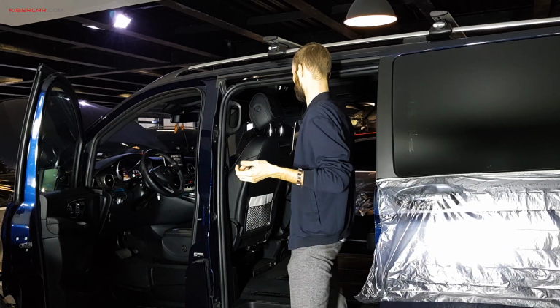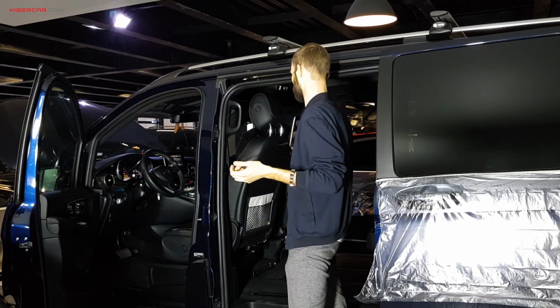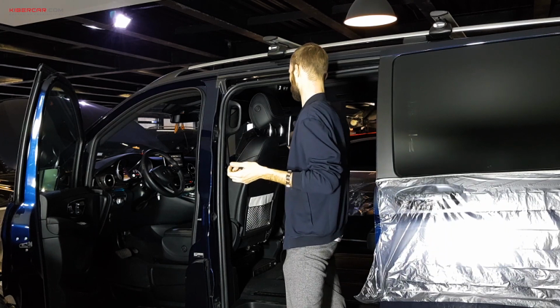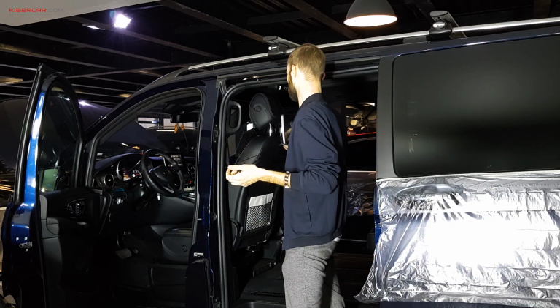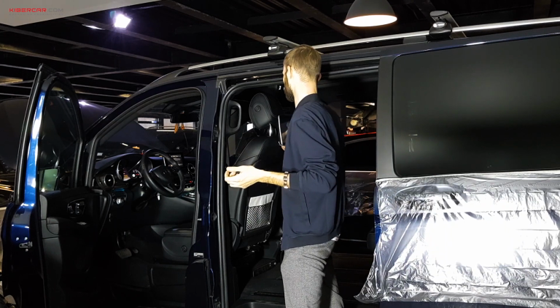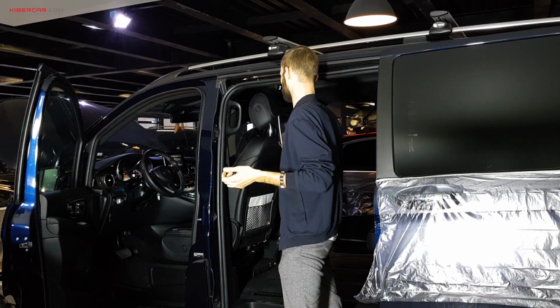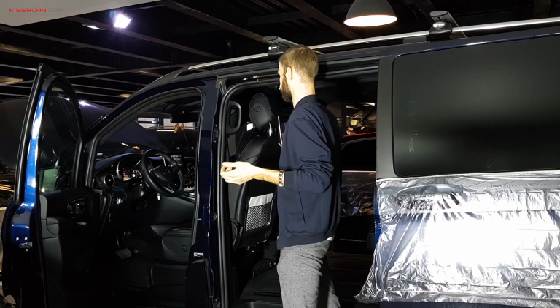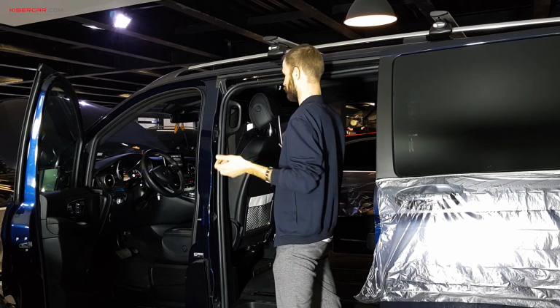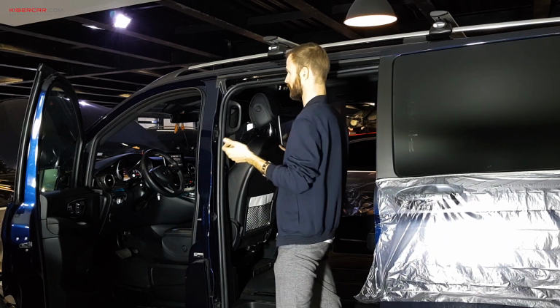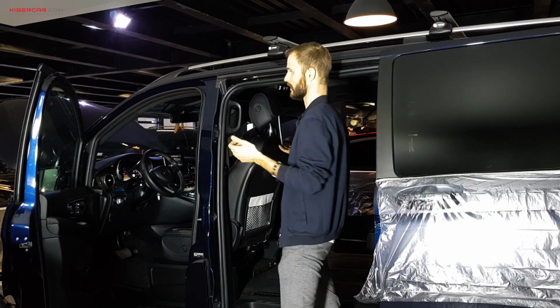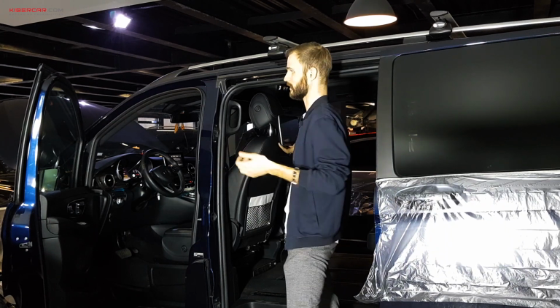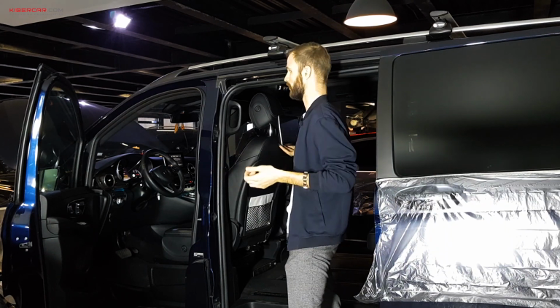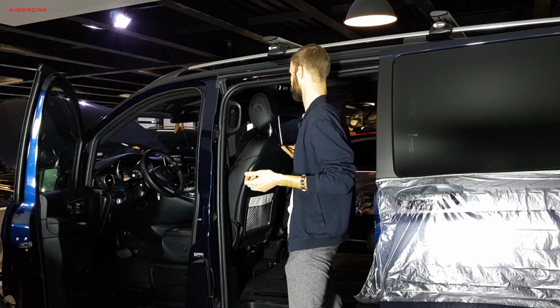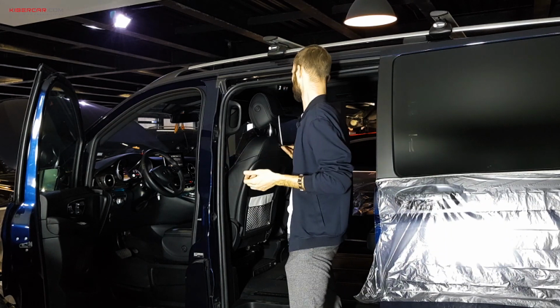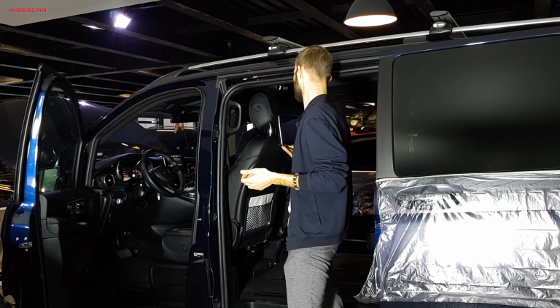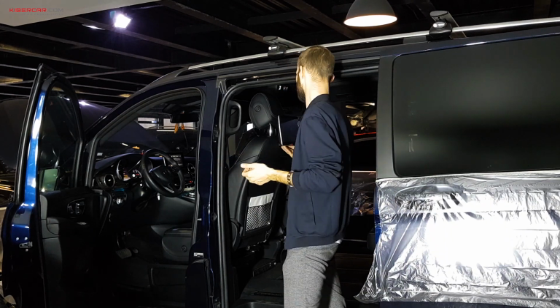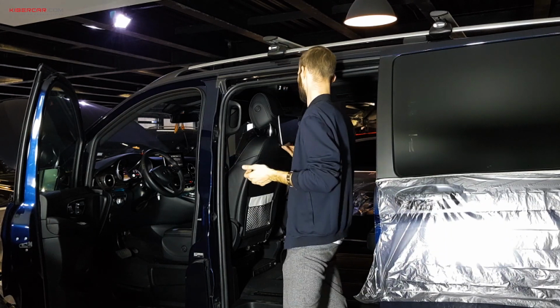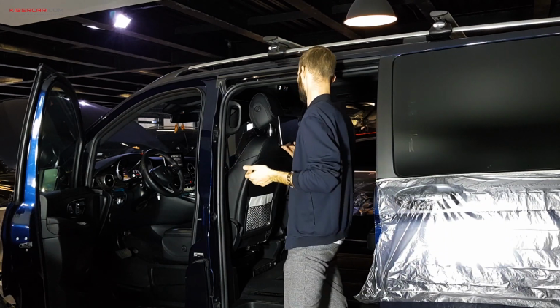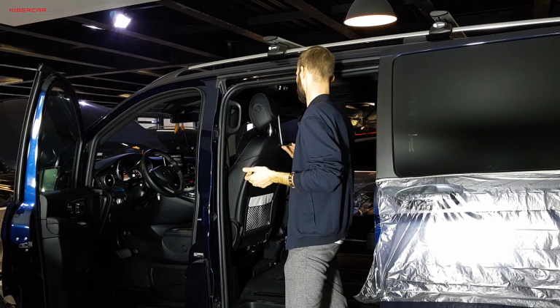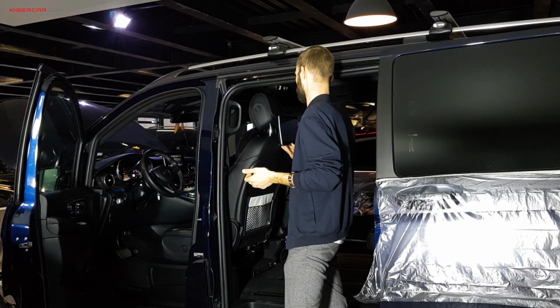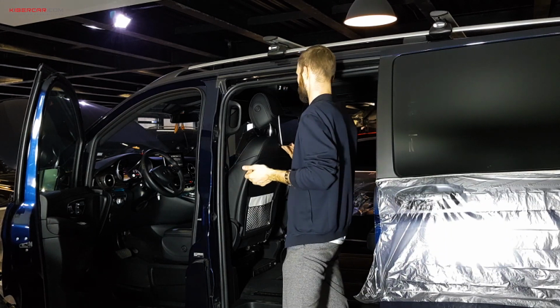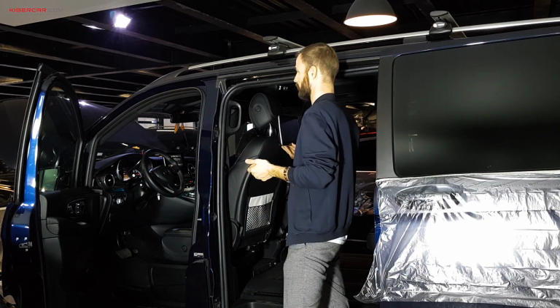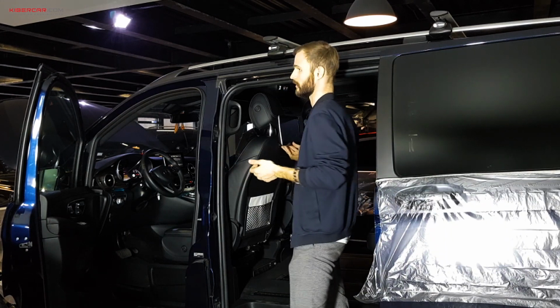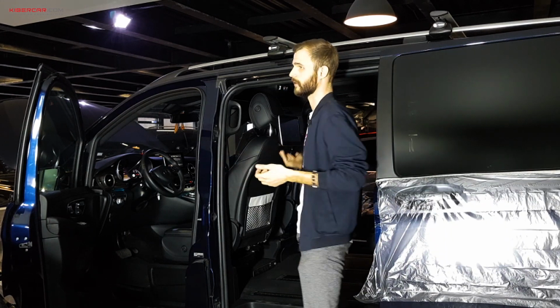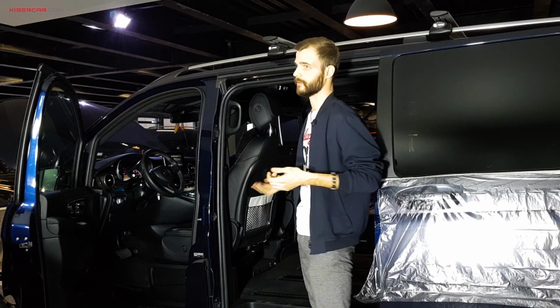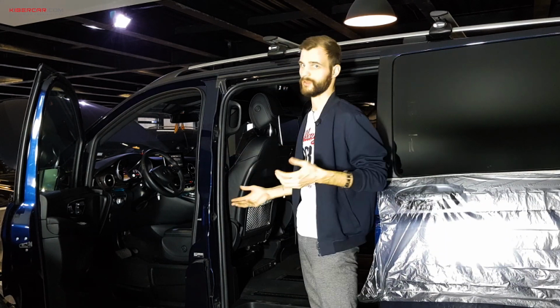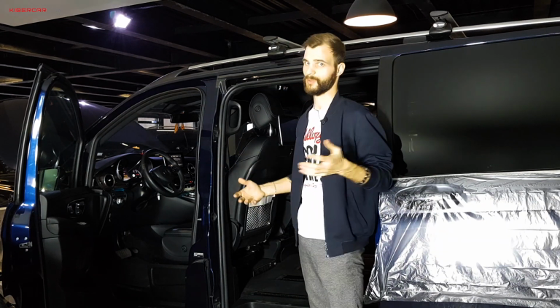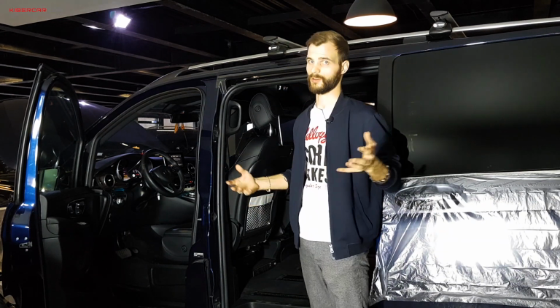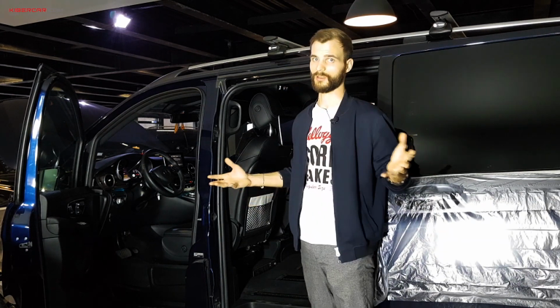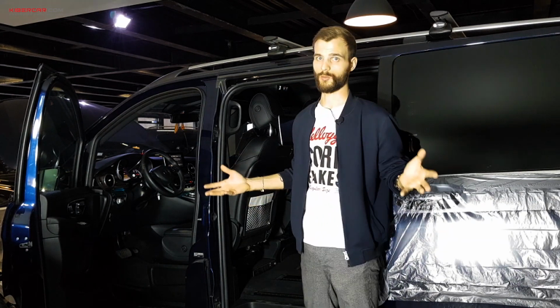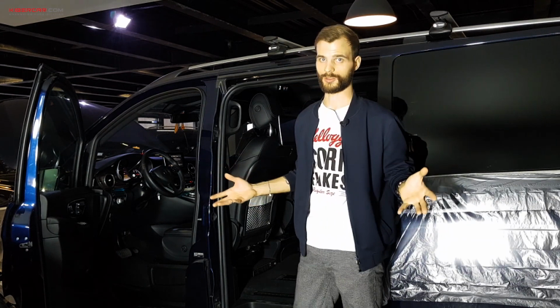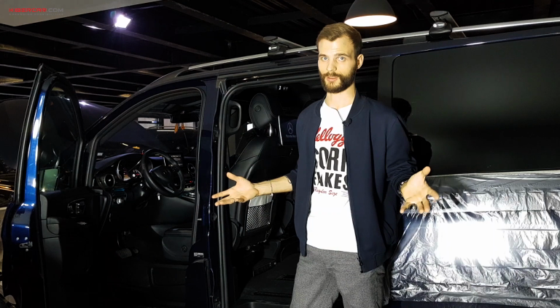По Bluetooth, соответственно, можно будет подсоединять какие-либо устройства, например, те же самые беспроводные наушники.